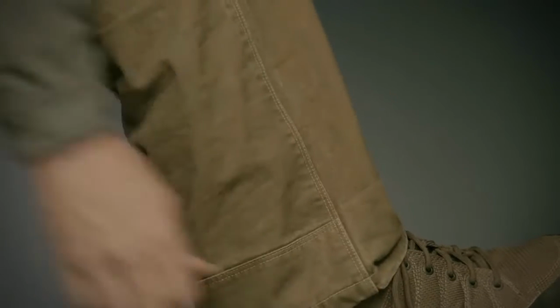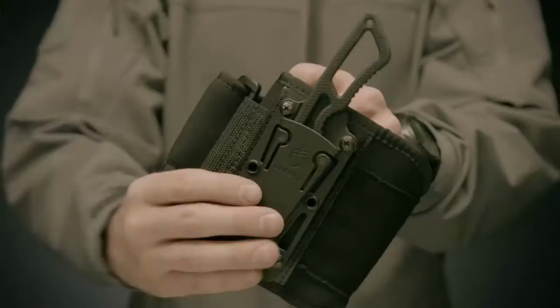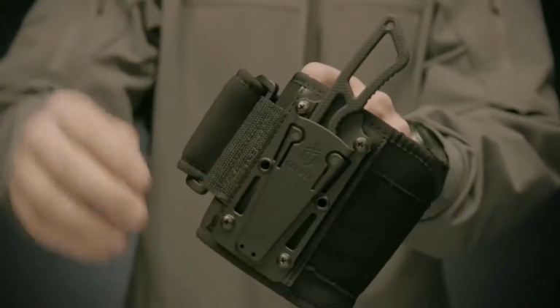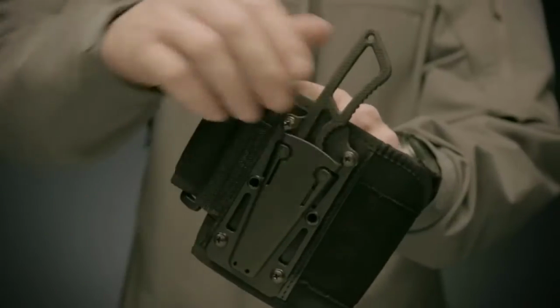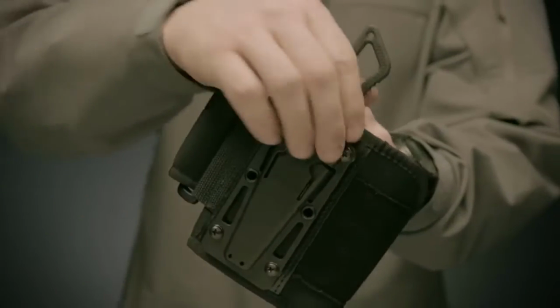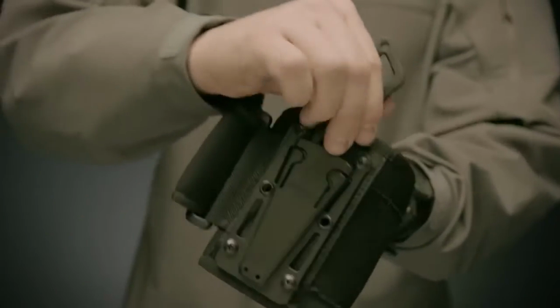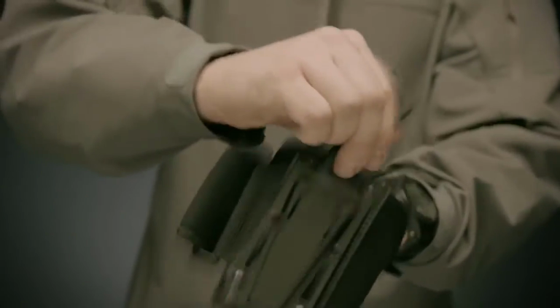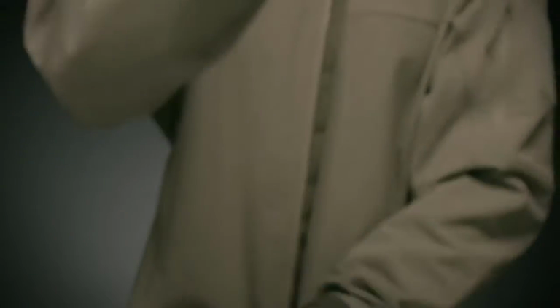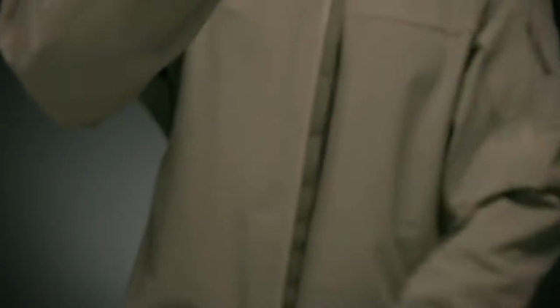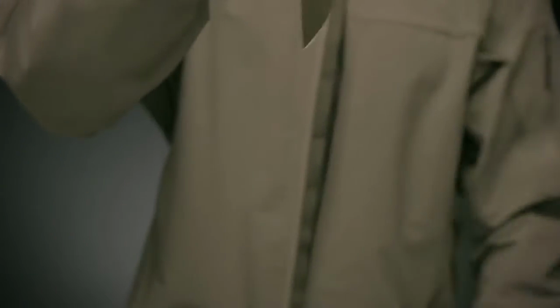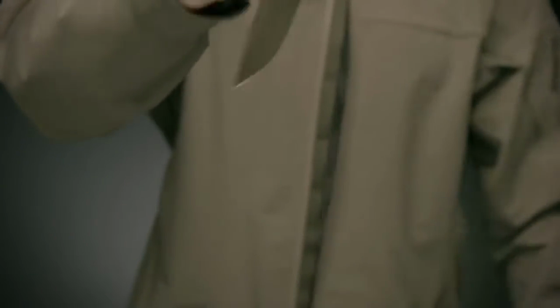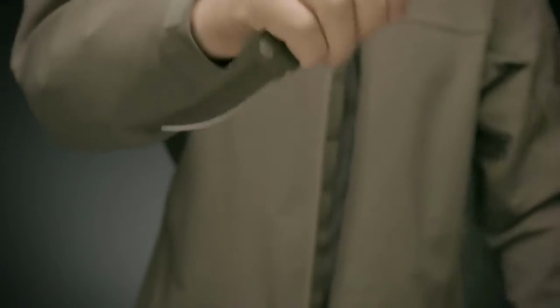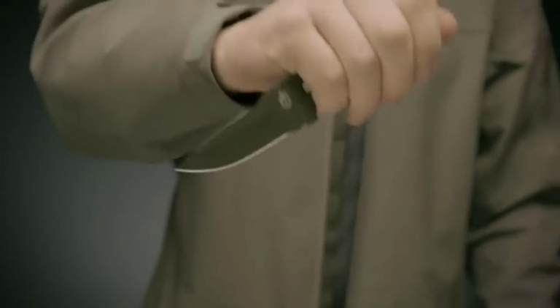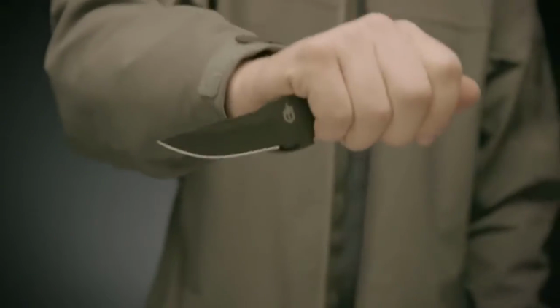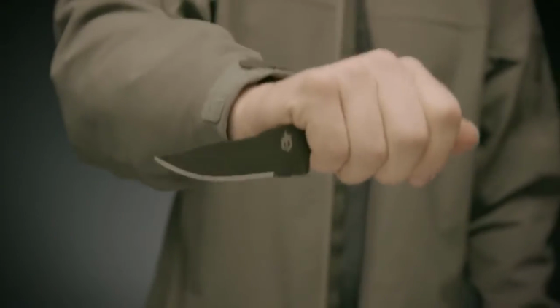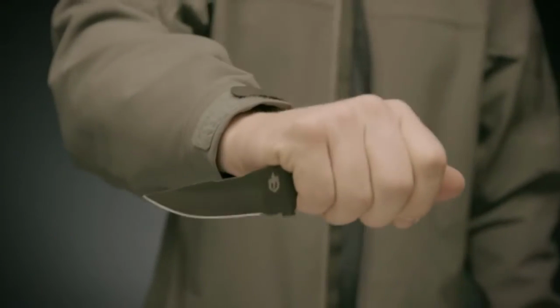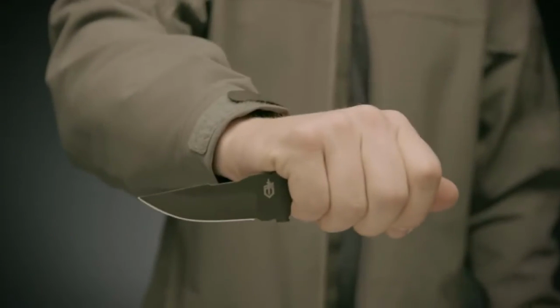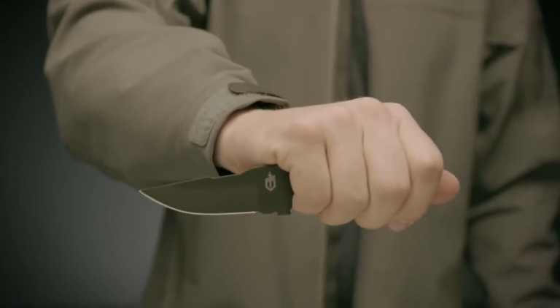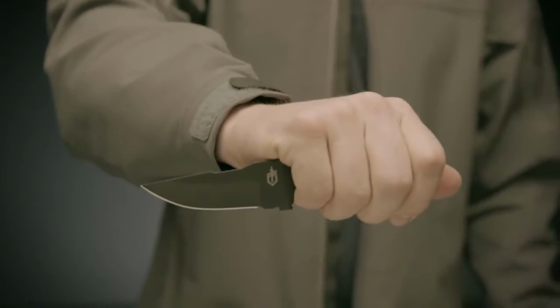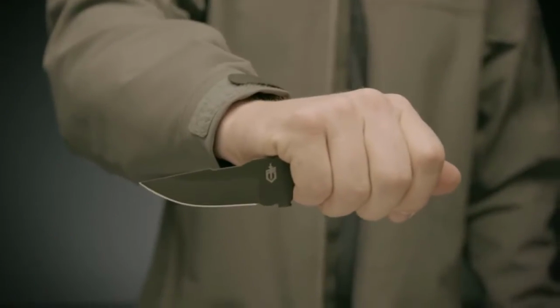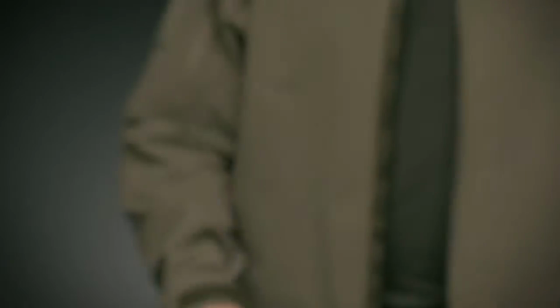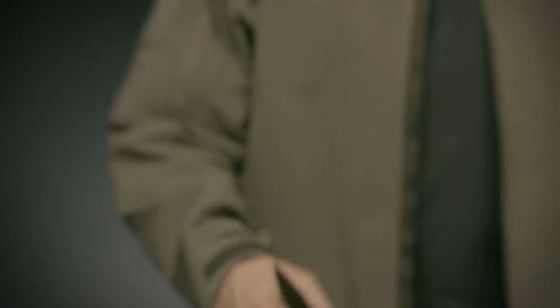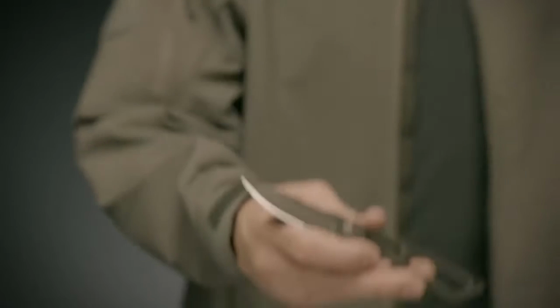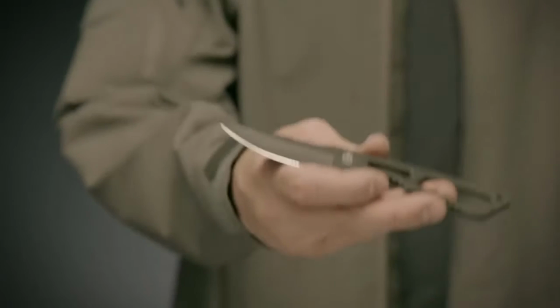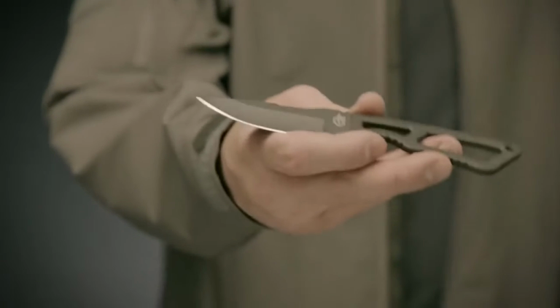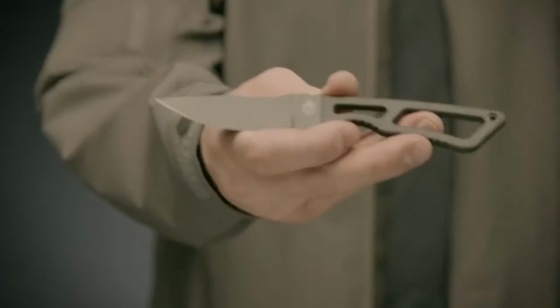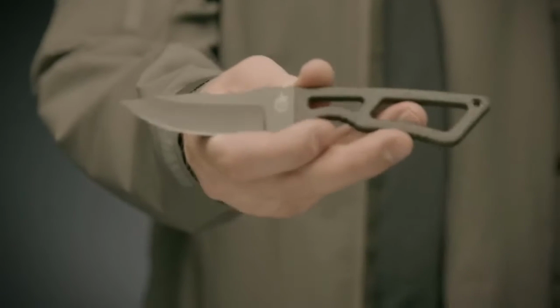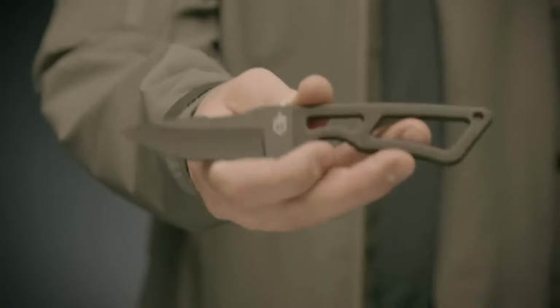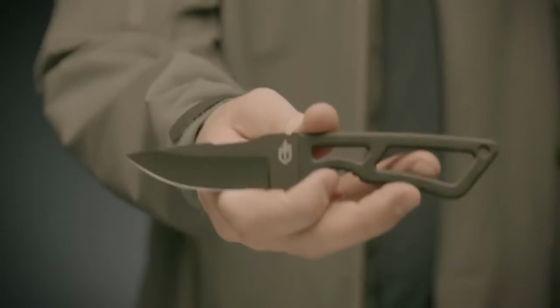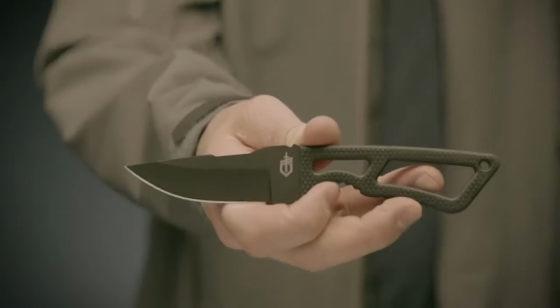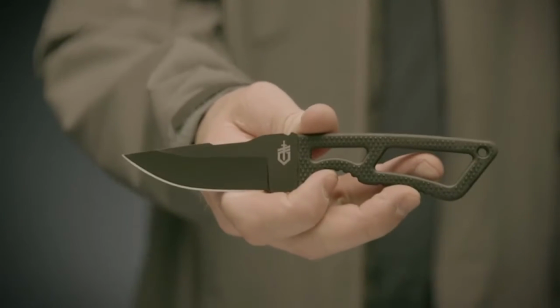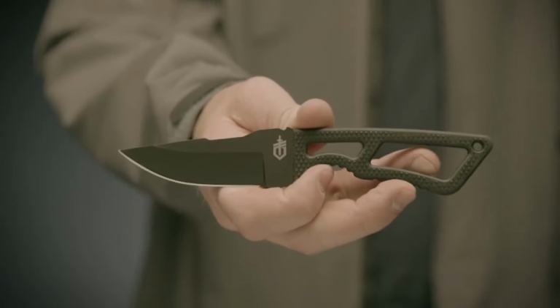Know your local law before you decide how to wear this knife. Proudly made in Portland, Oregon — this is the Ghost Strike deluxe kit.